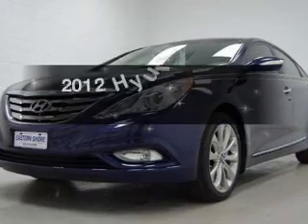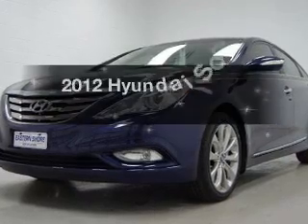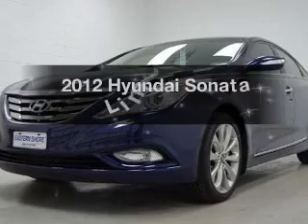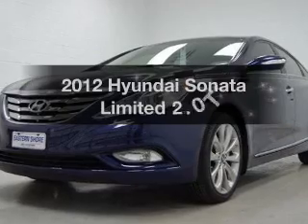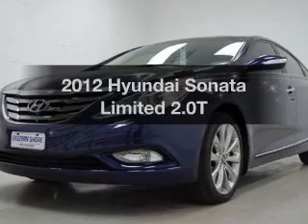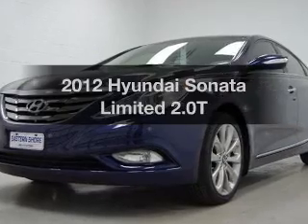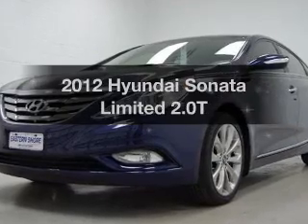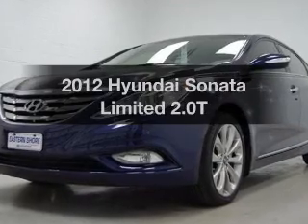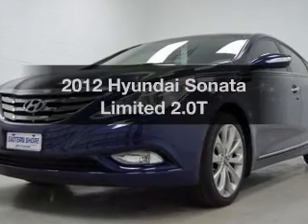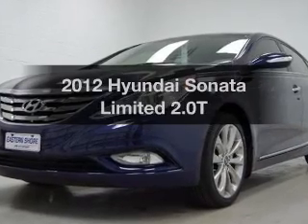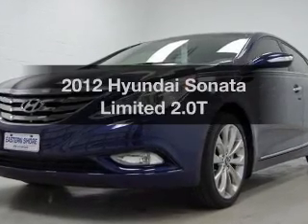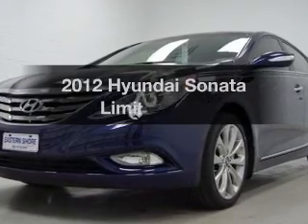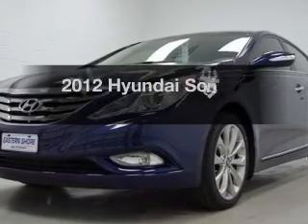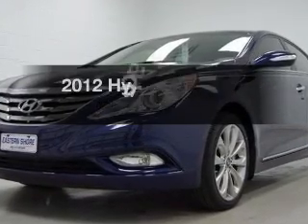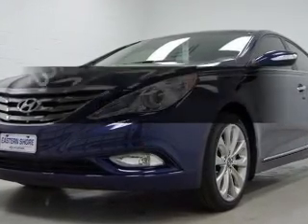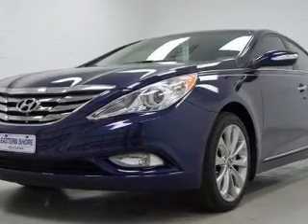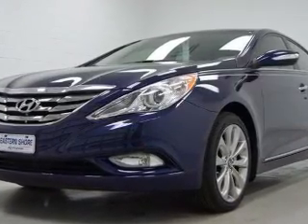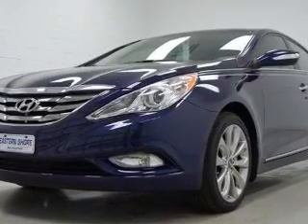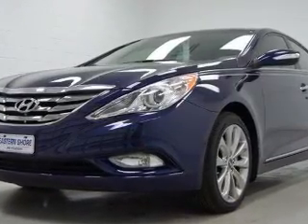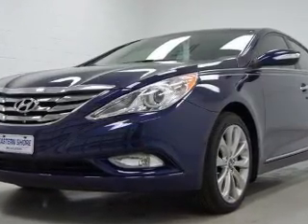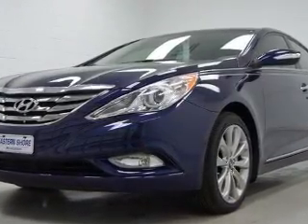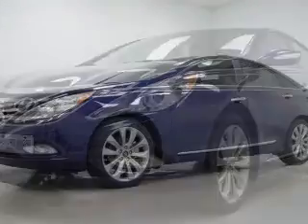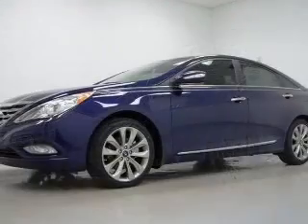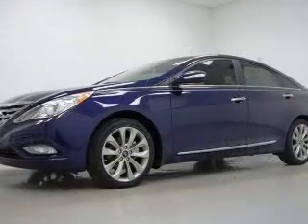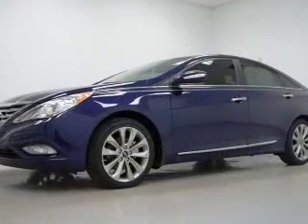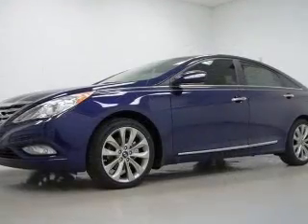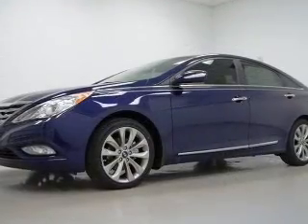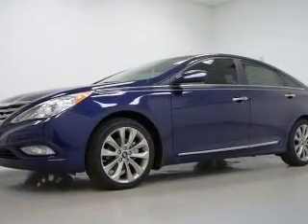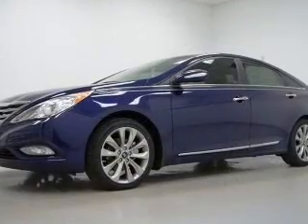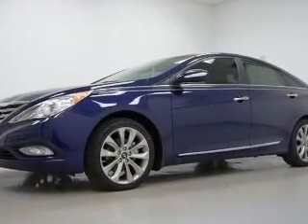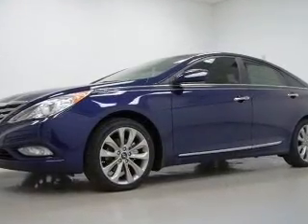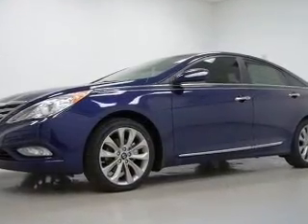Introducing the 2012 Hyundai Sonata. If you're looking for an automobile with great attributes, look no further.